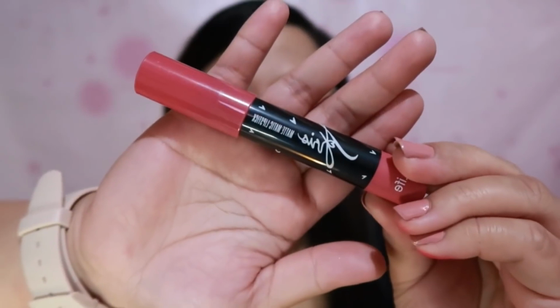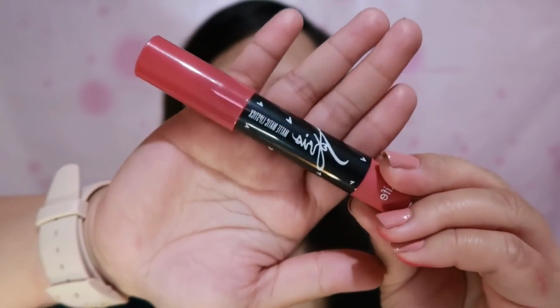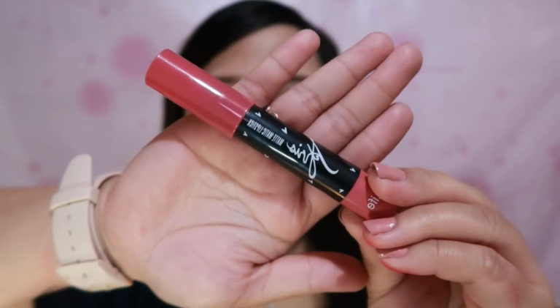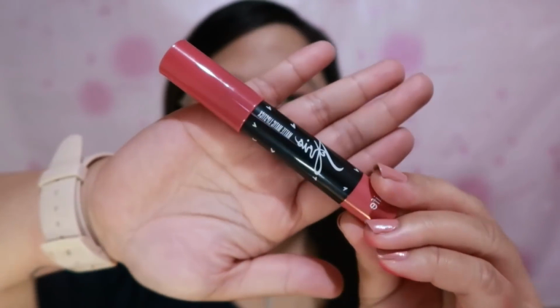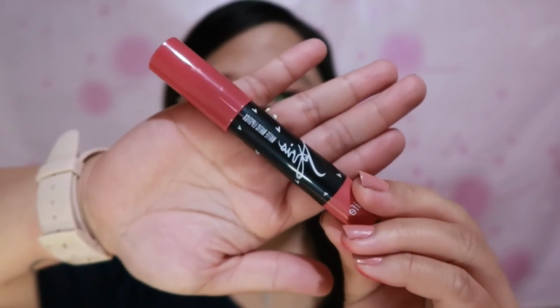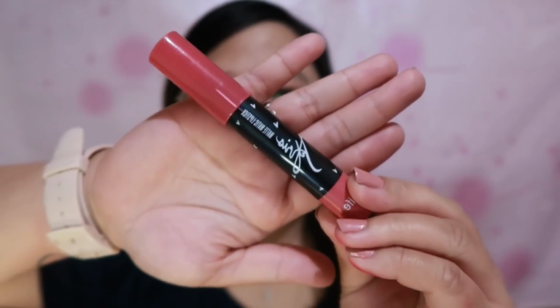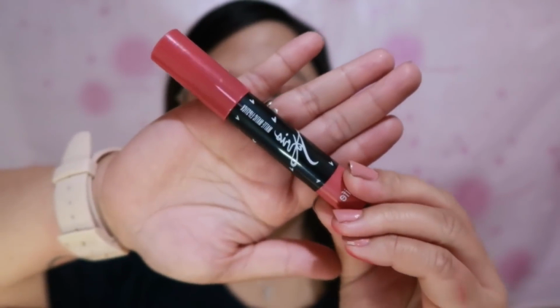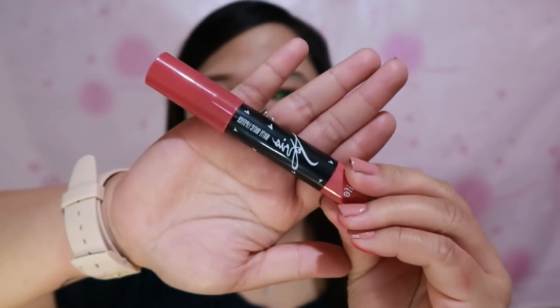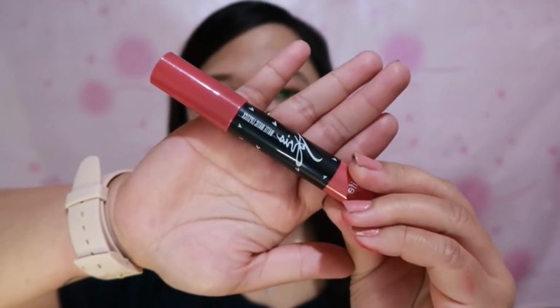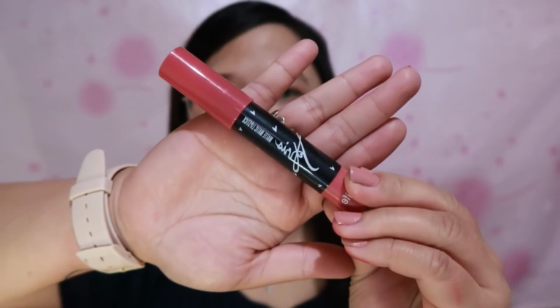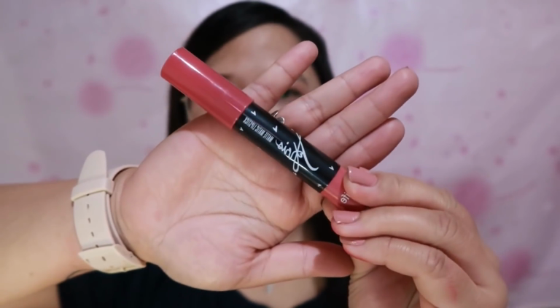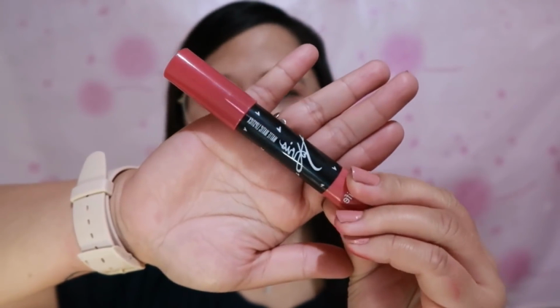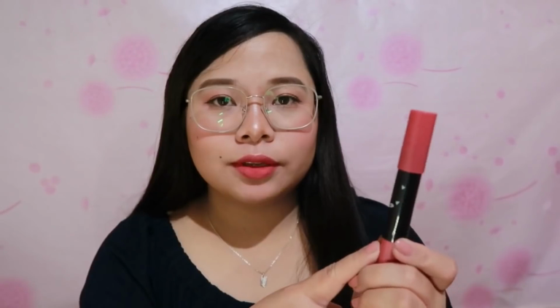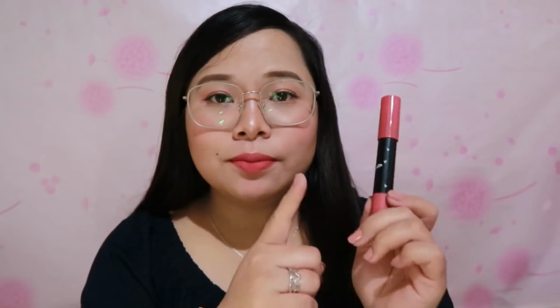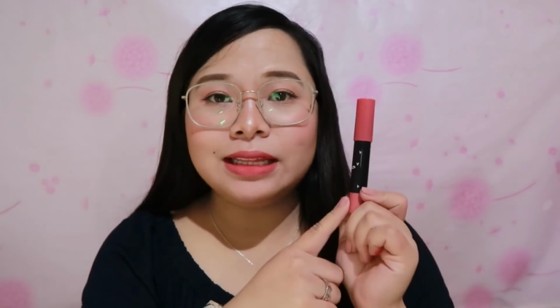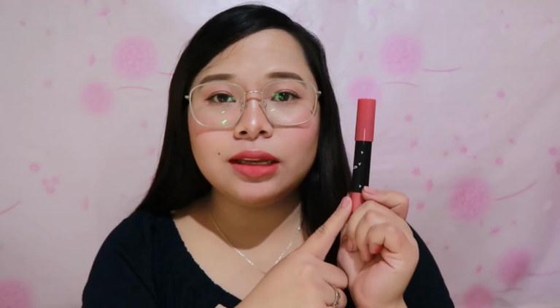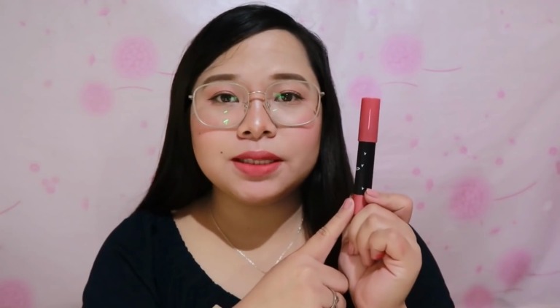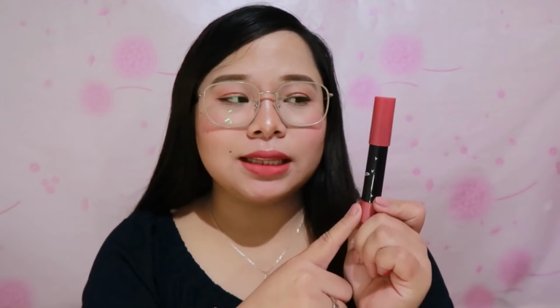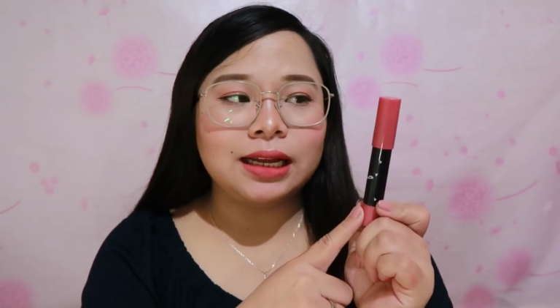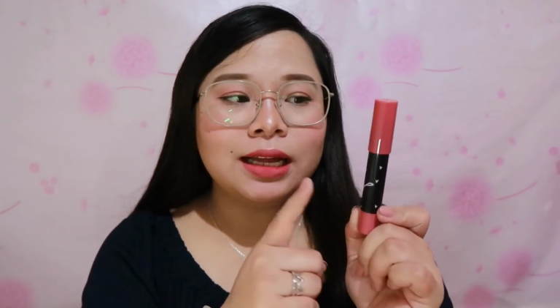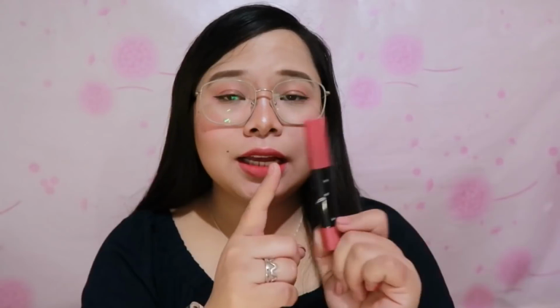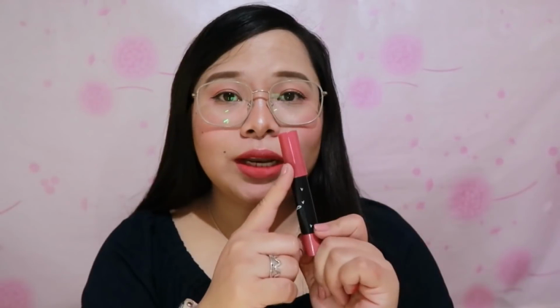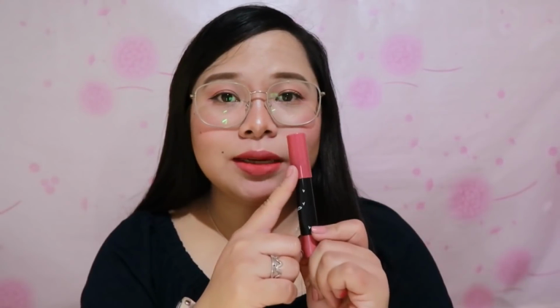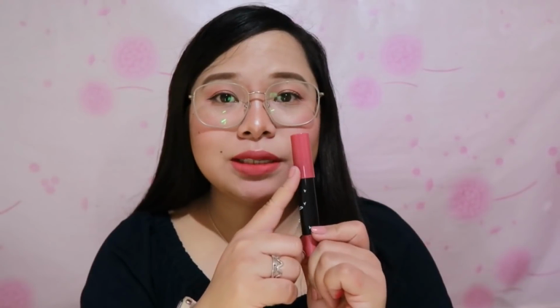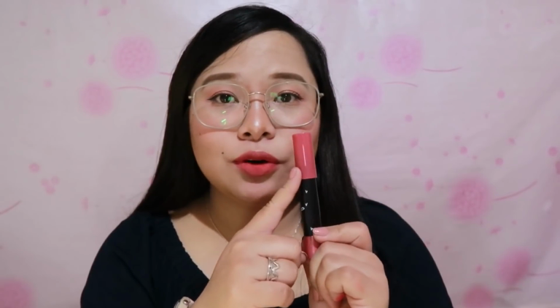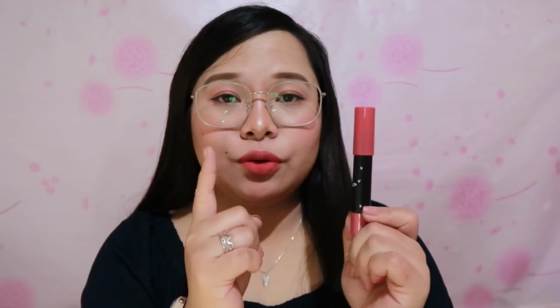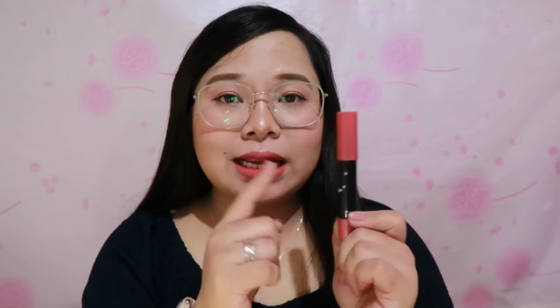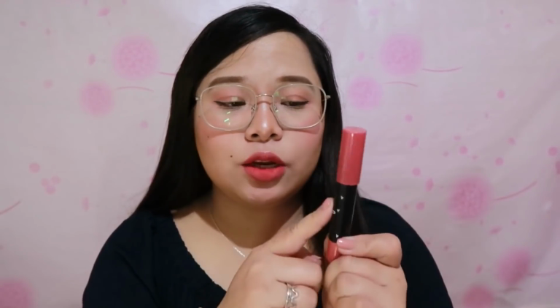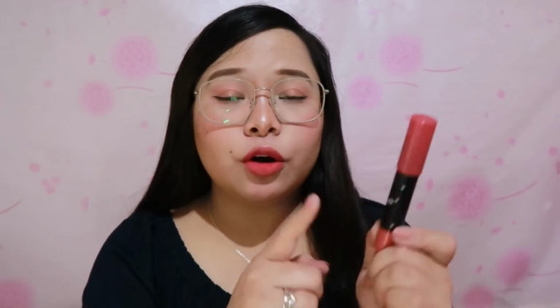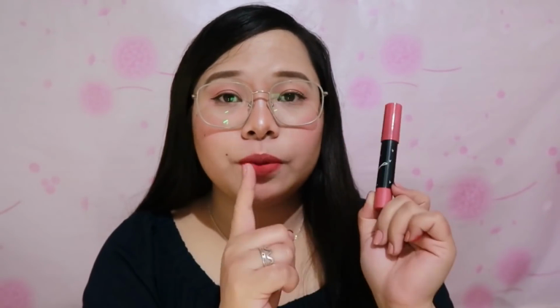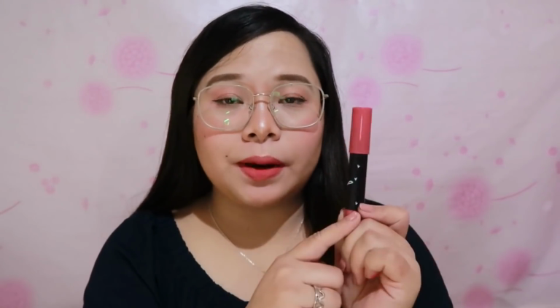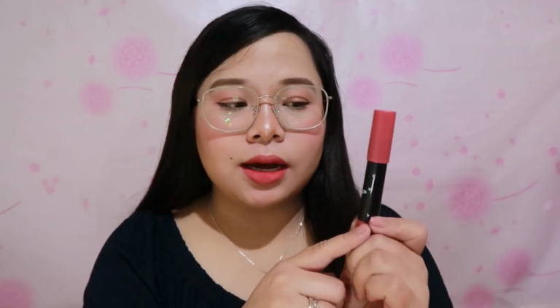This is what the Matte Lipstick looks like. The body of the lipstick itself is actually the same color as the product — the shade it contains.